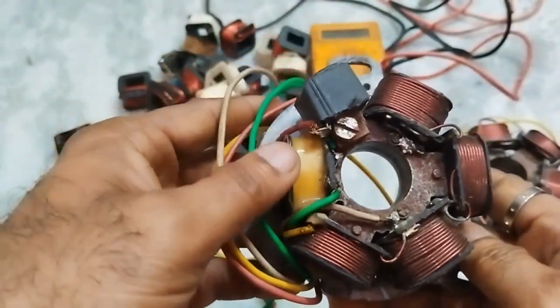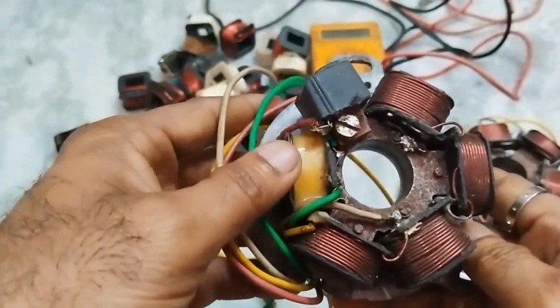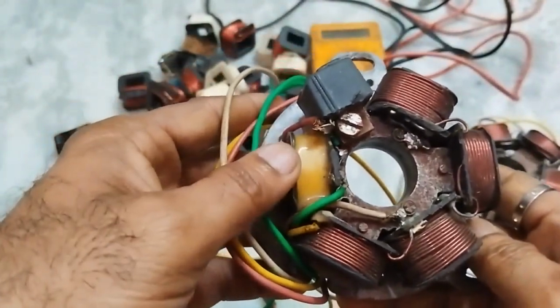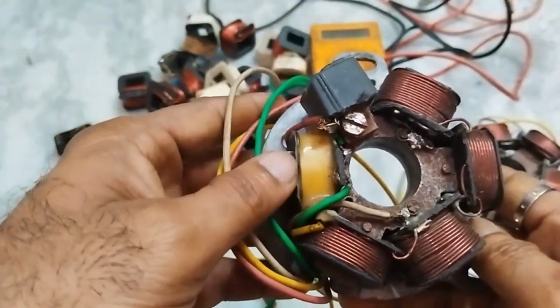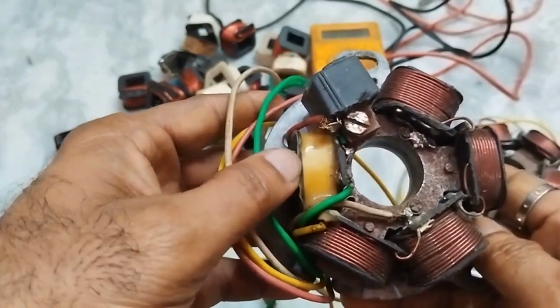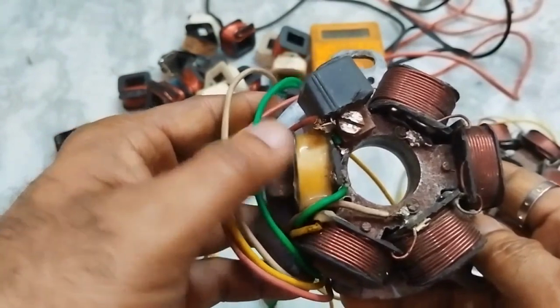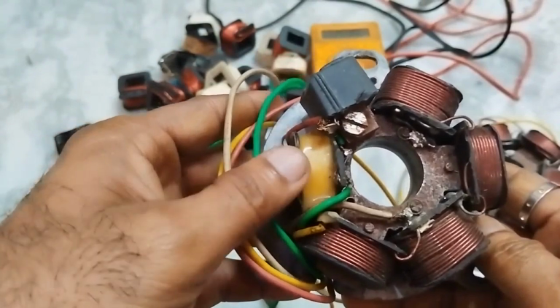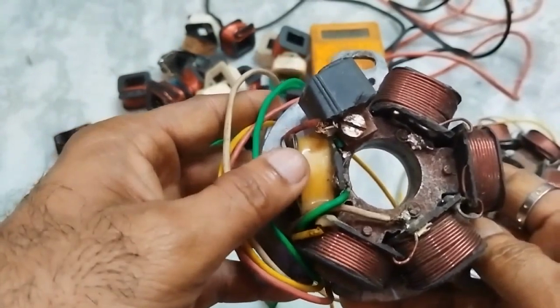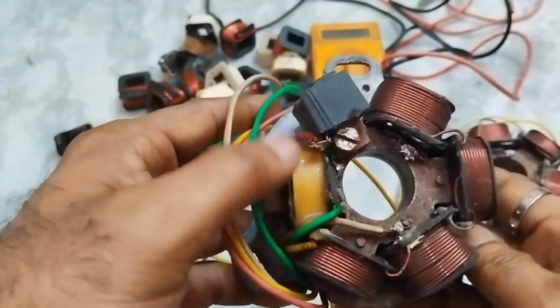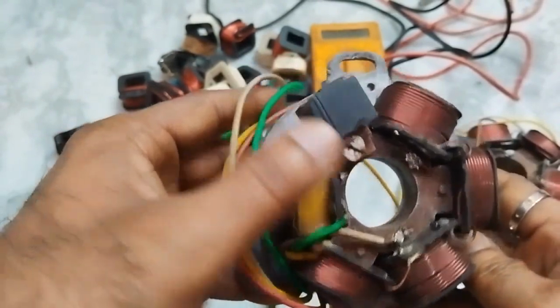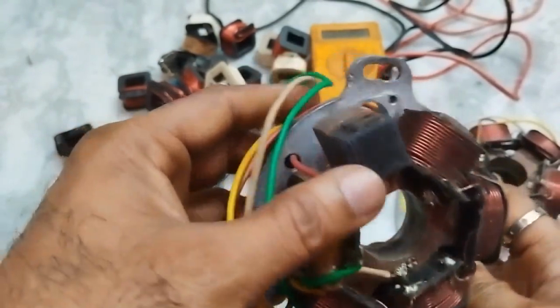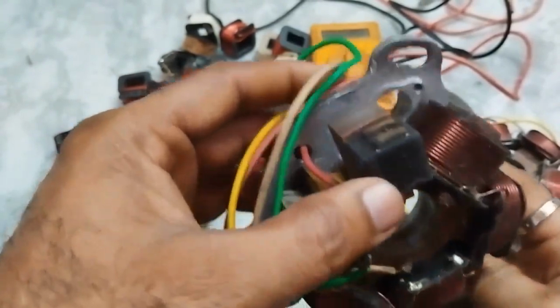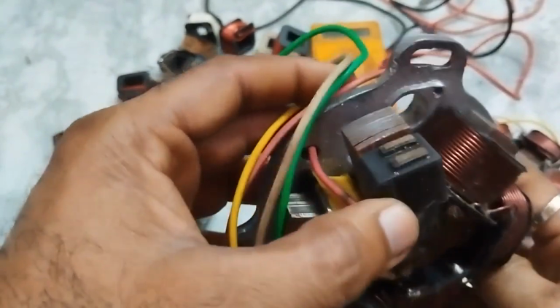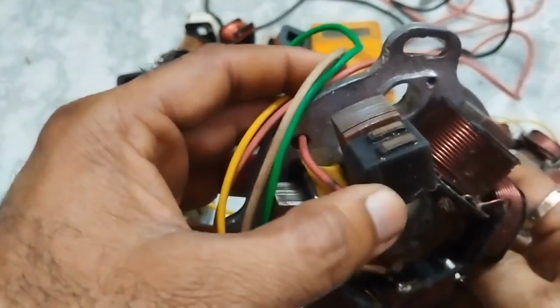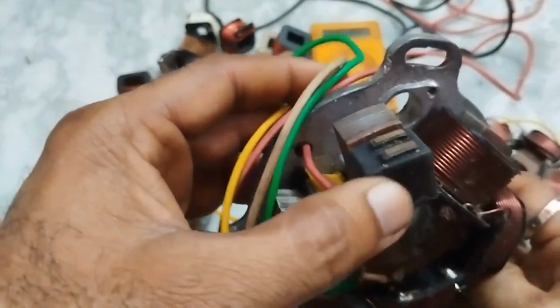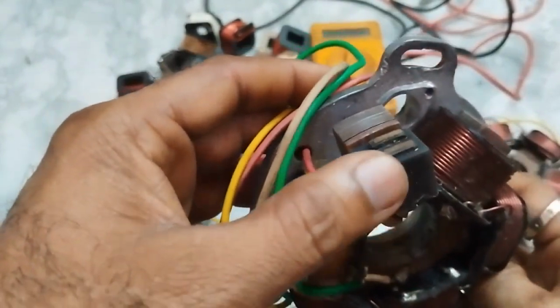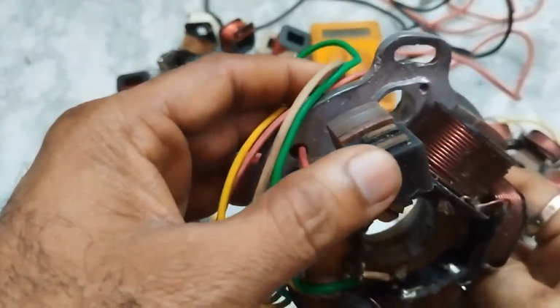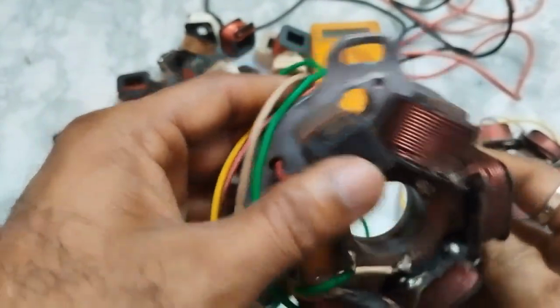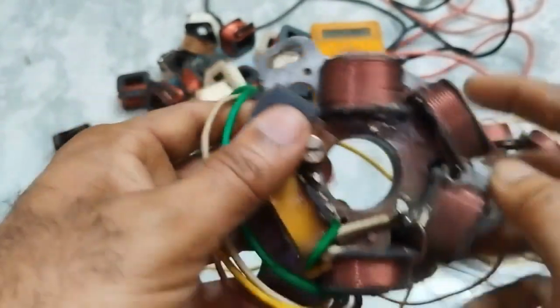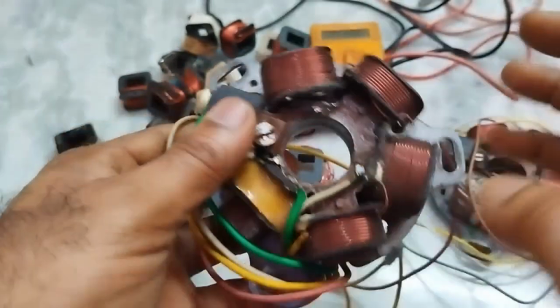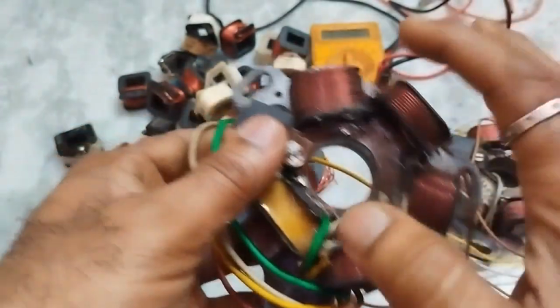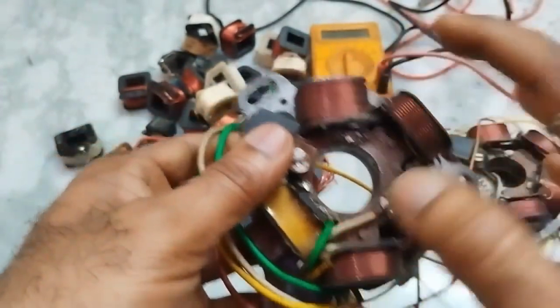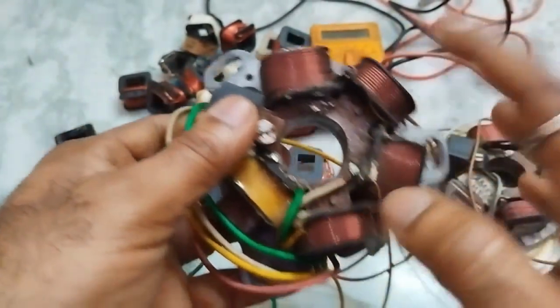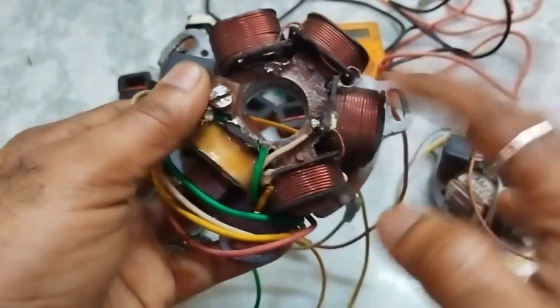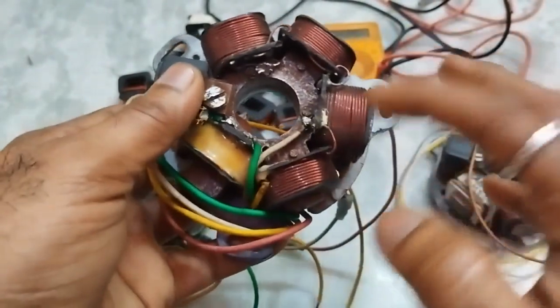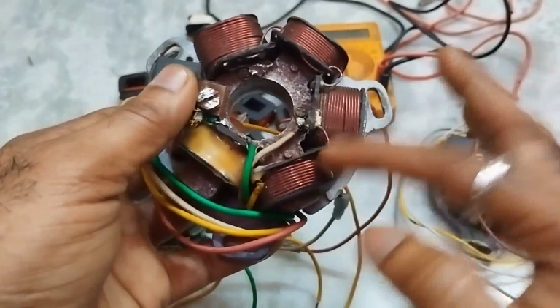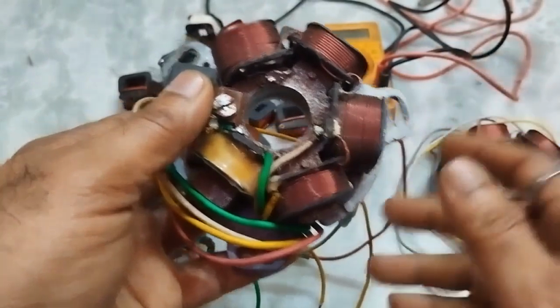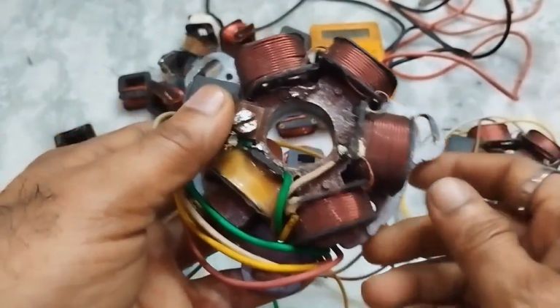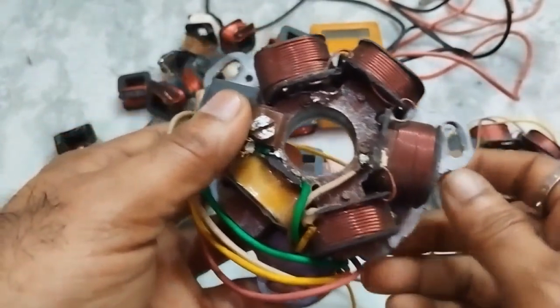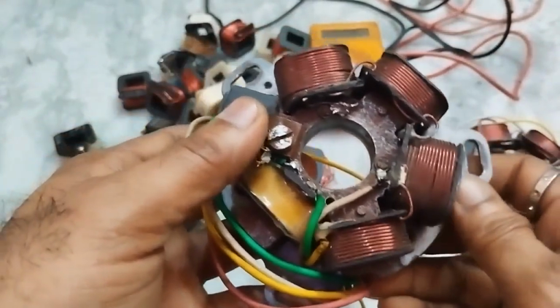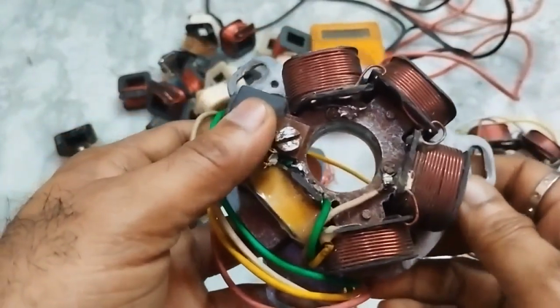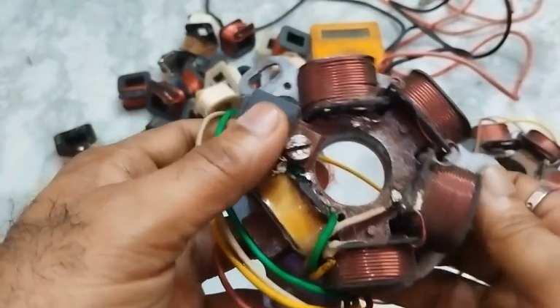This is called LT coil. This is pickup coil. One, two, three, four are the lighting coils.